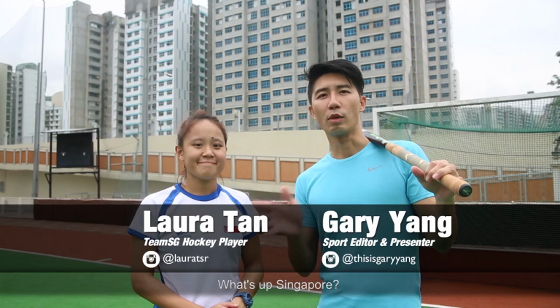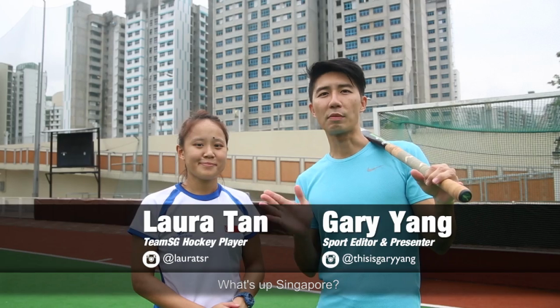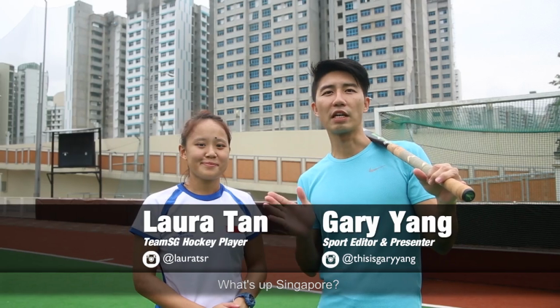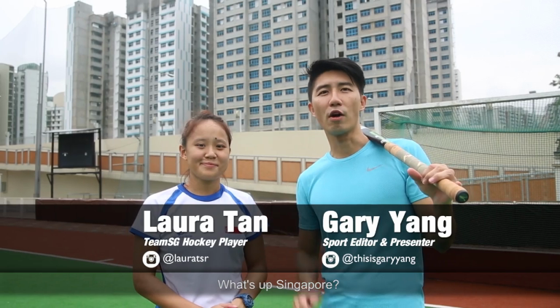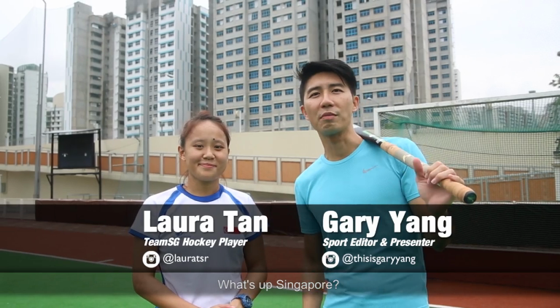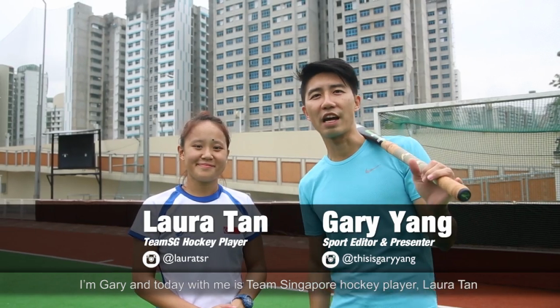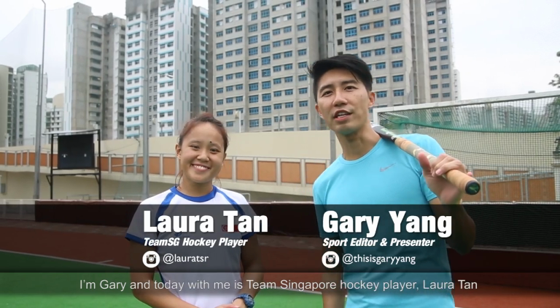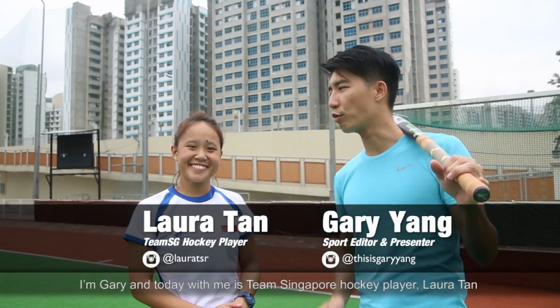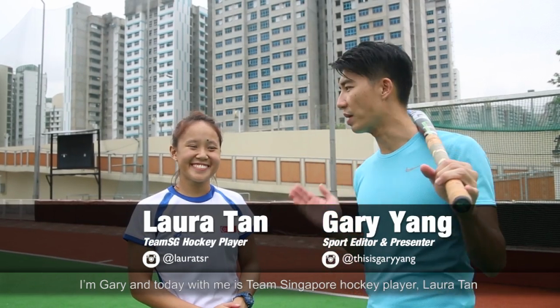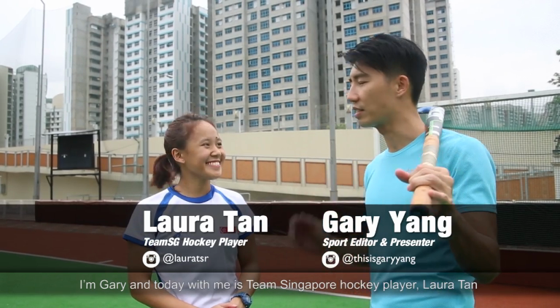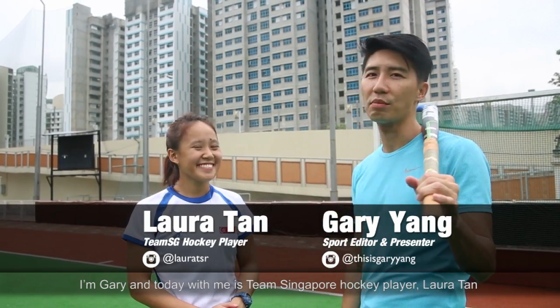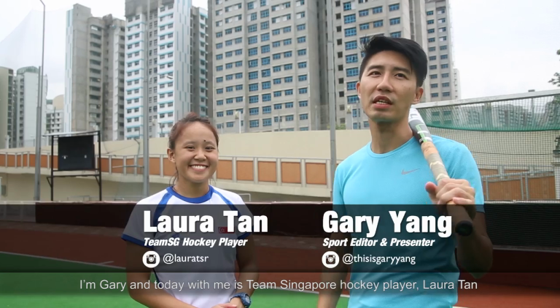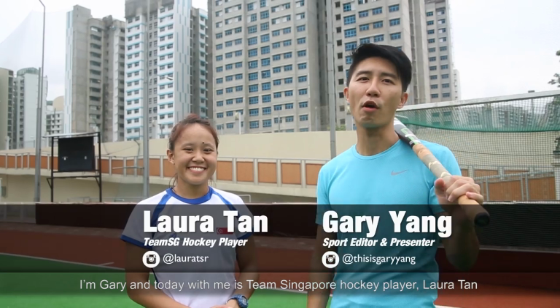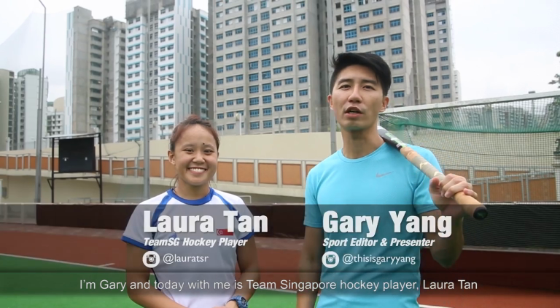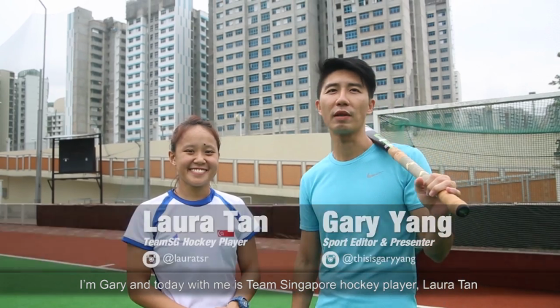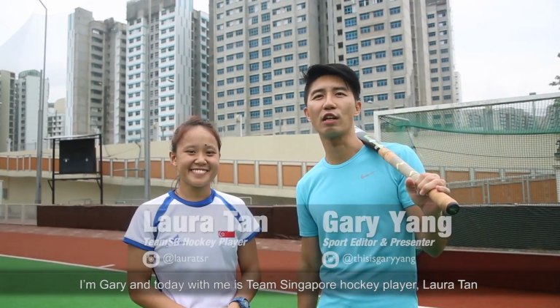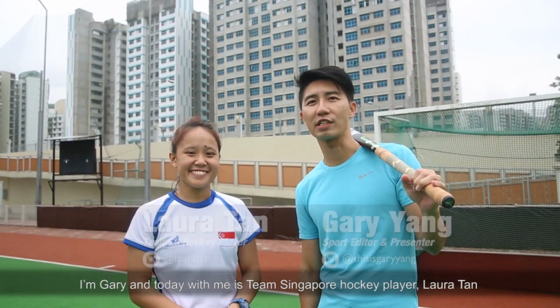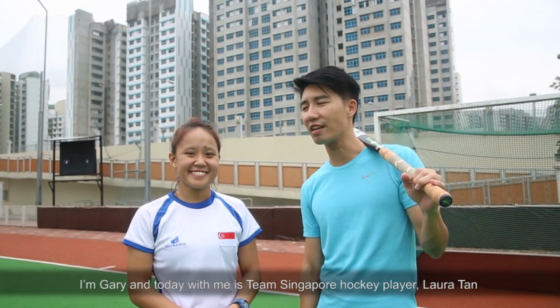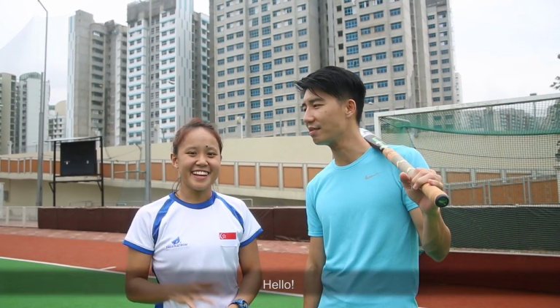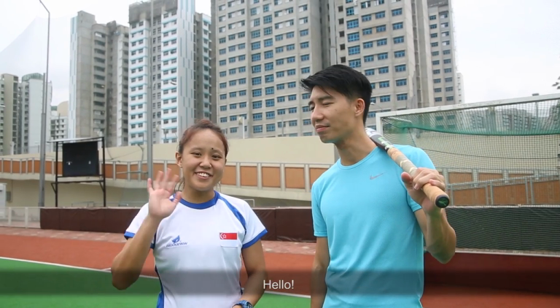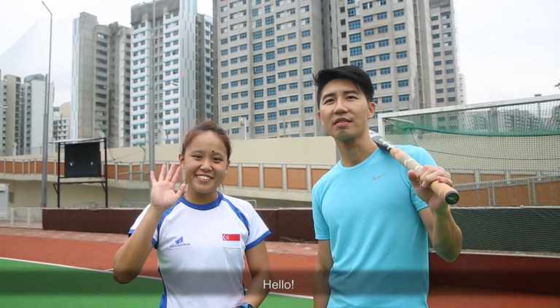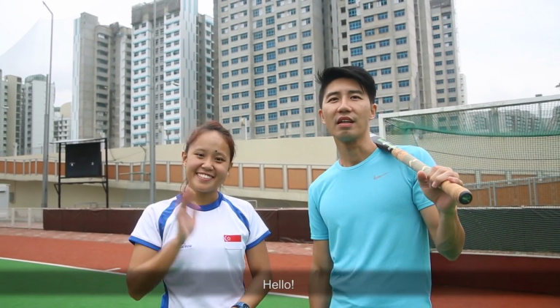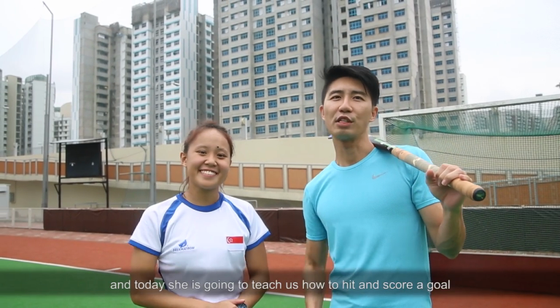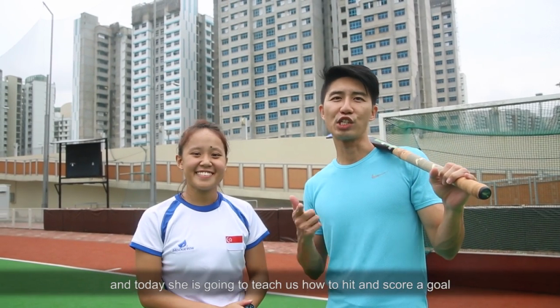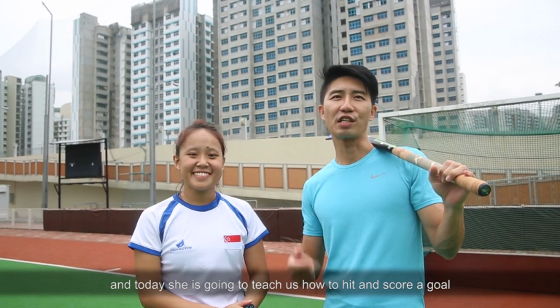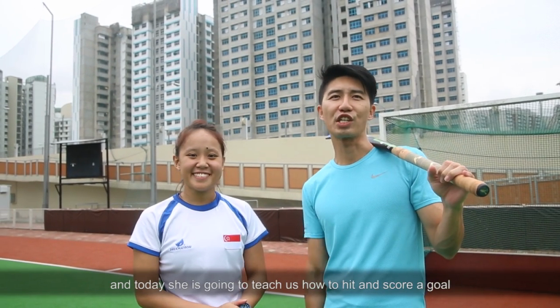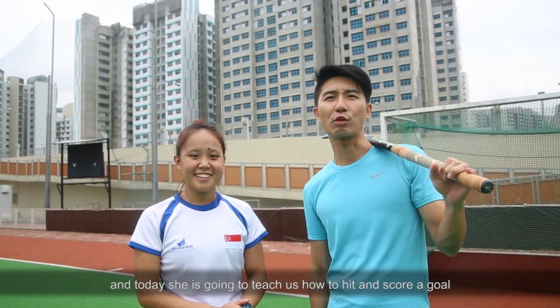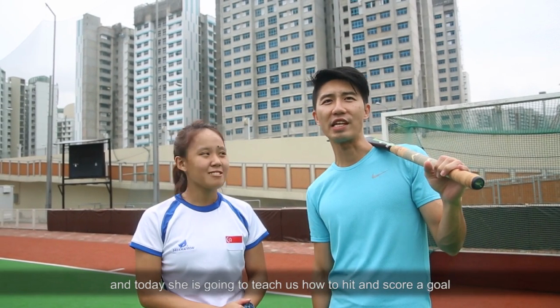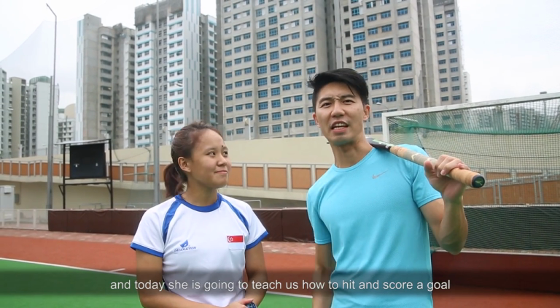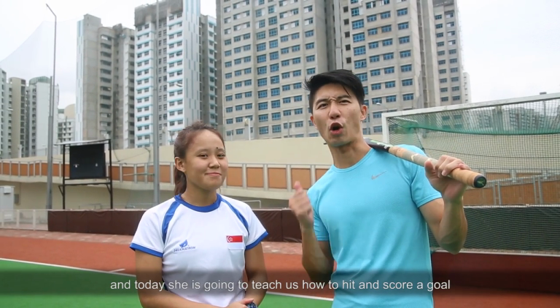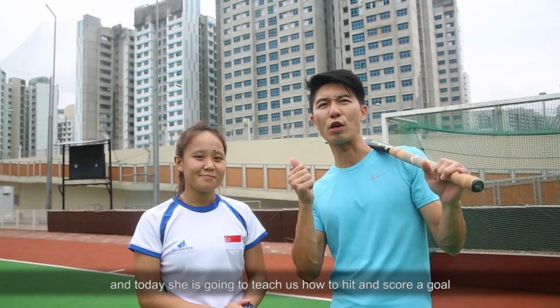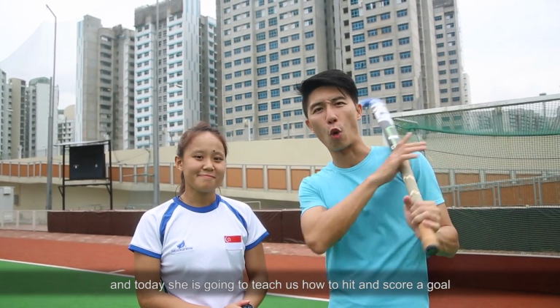What's up Singapore? I'm Gary and with me is Team Singapore hockey player Laura Tan. Hello! And today she's going to teach us how to hit and score a goal.